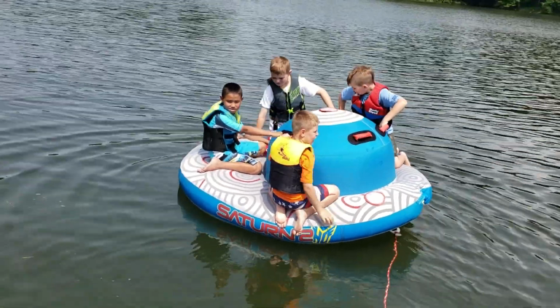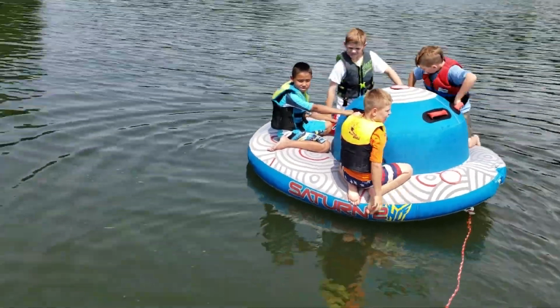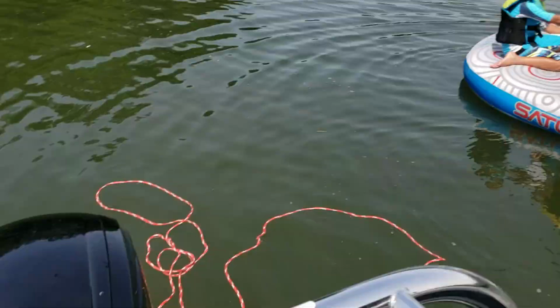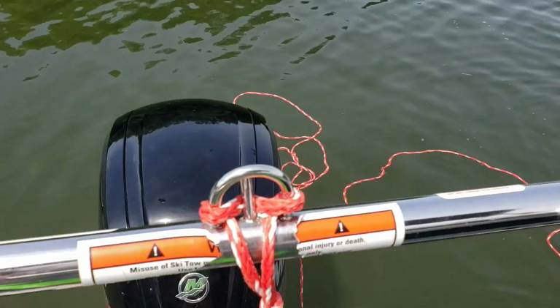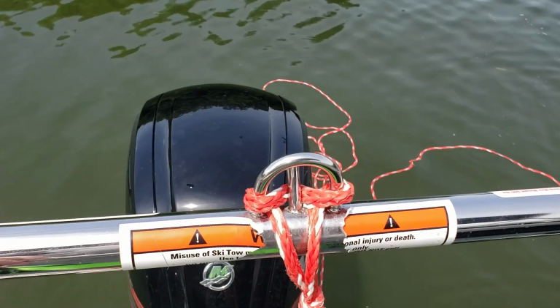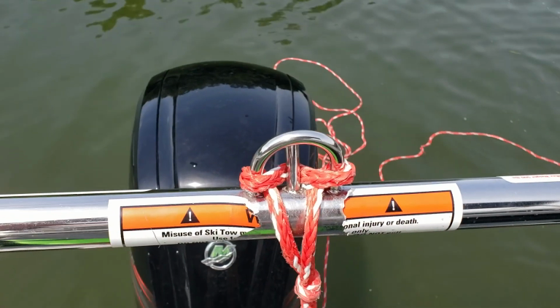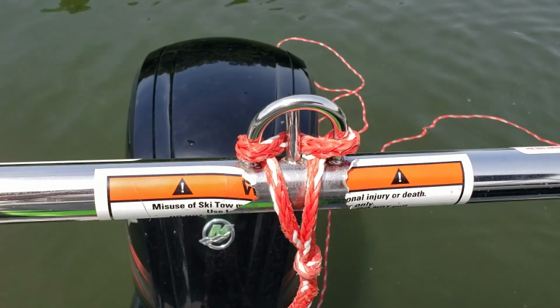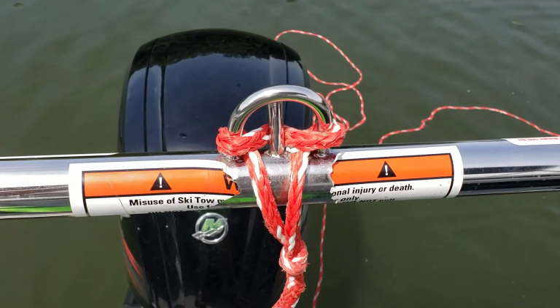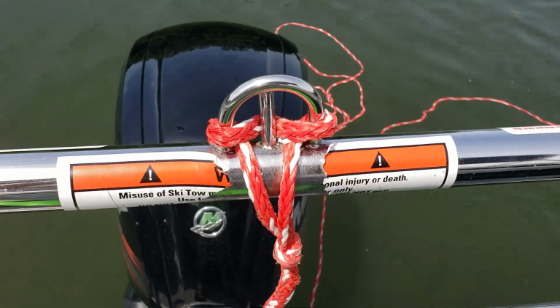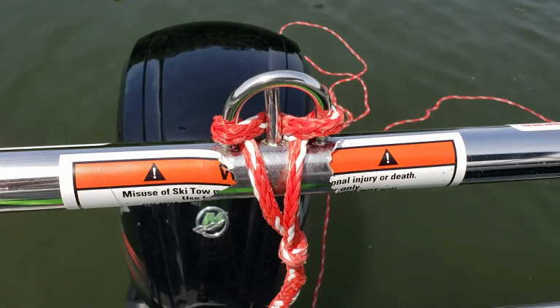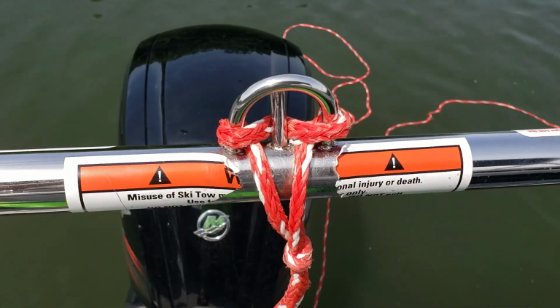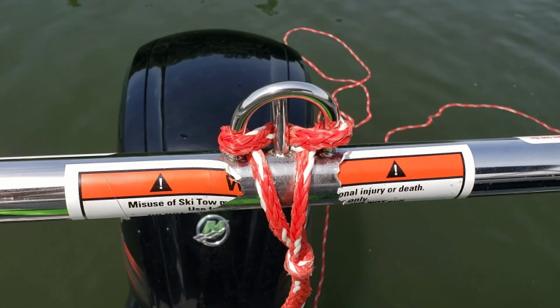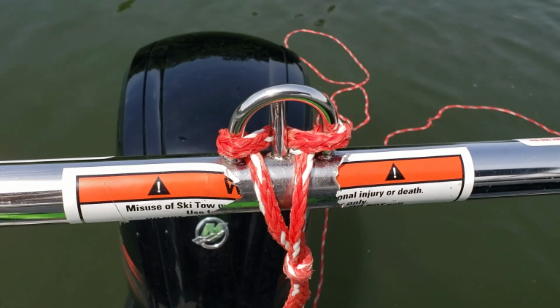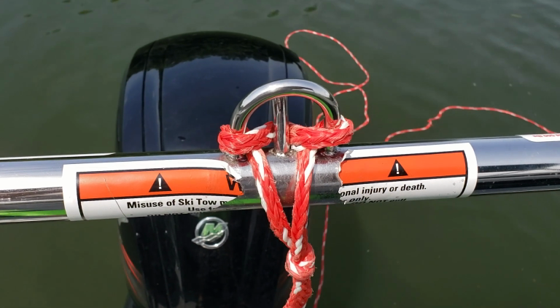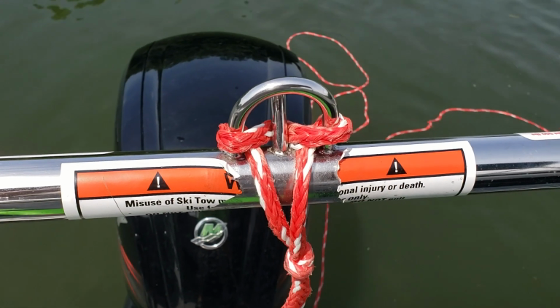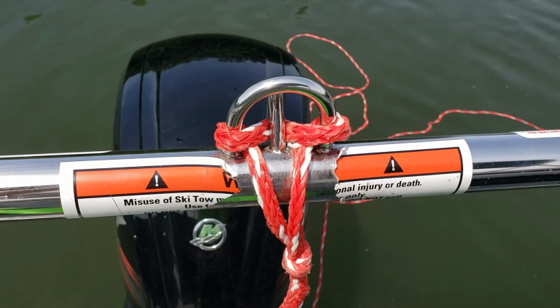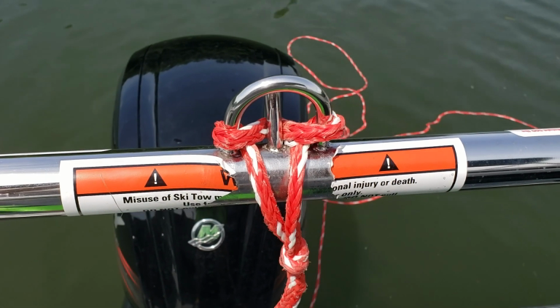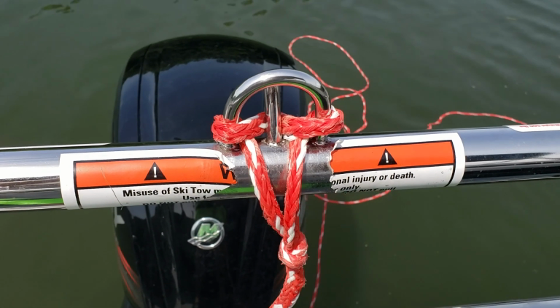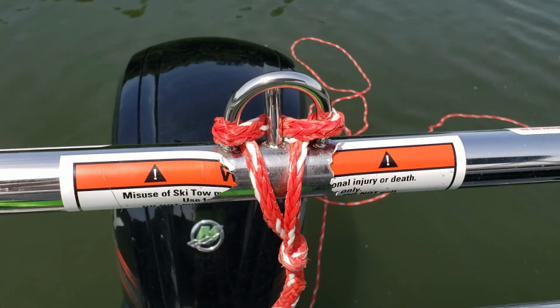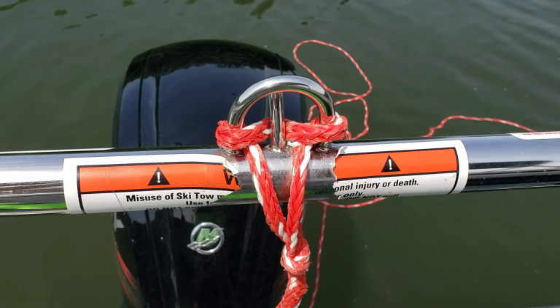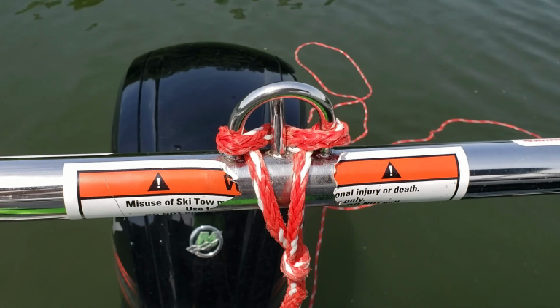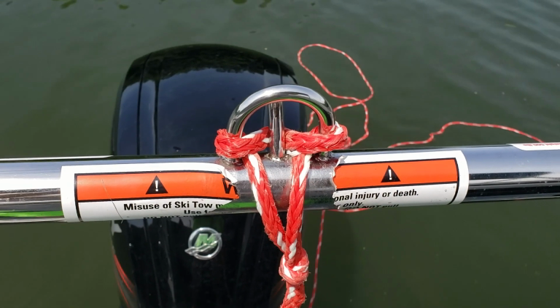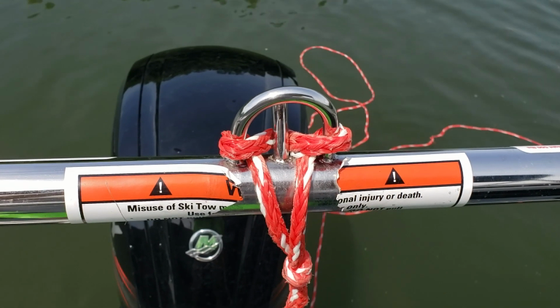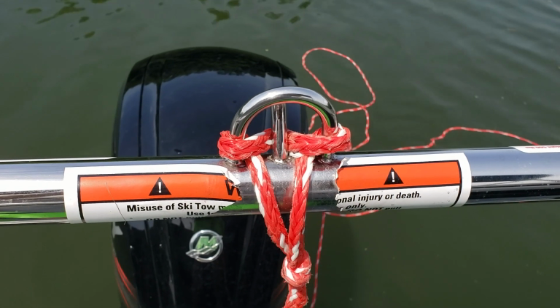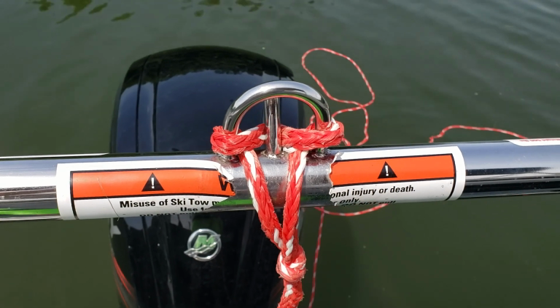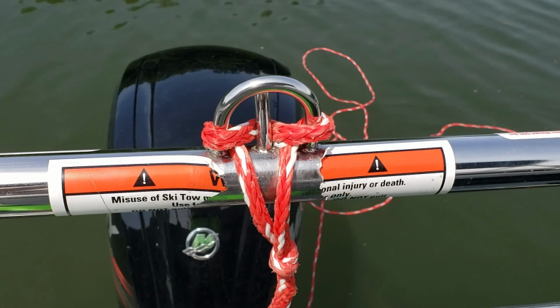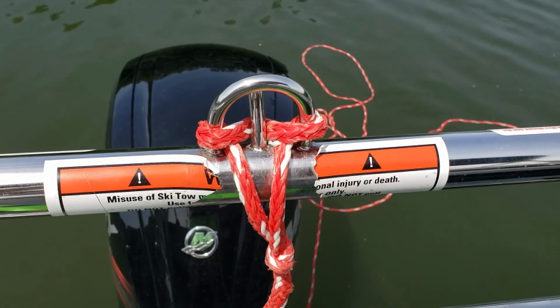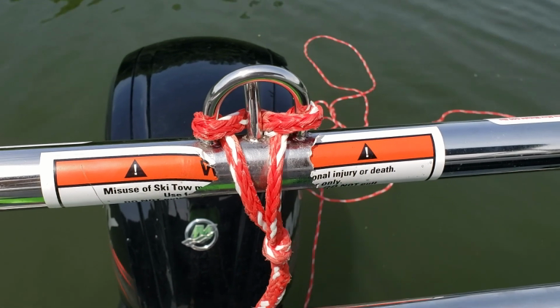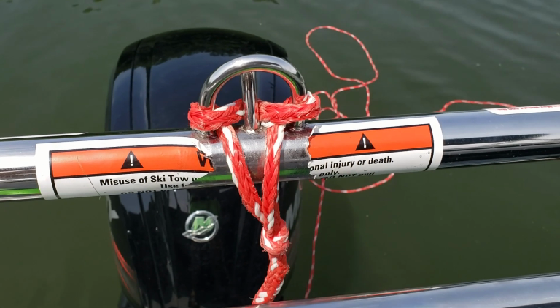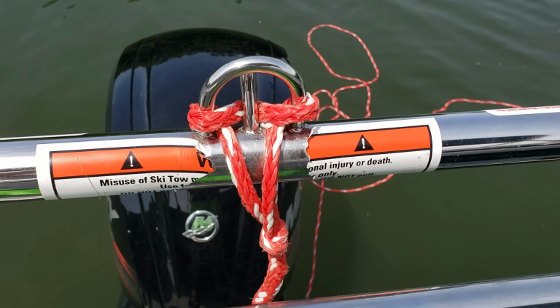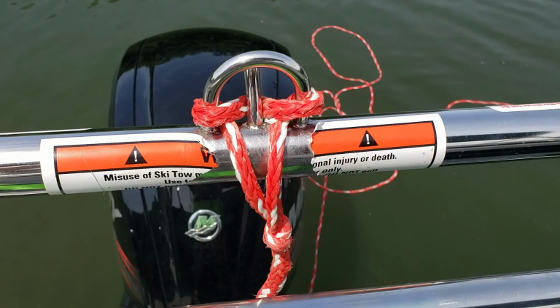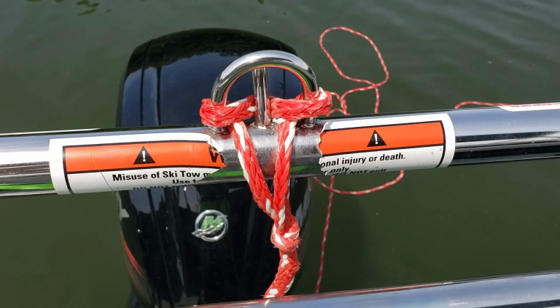Alright, have fun guys! This is a quick one-minute how-to on how to attach your ski rope. Hope it helps.